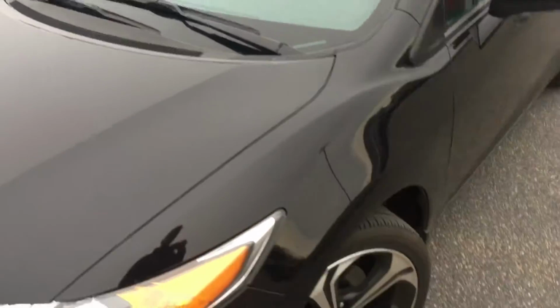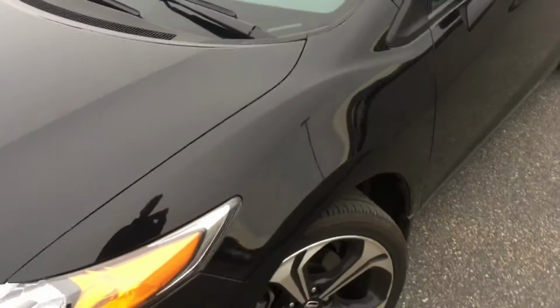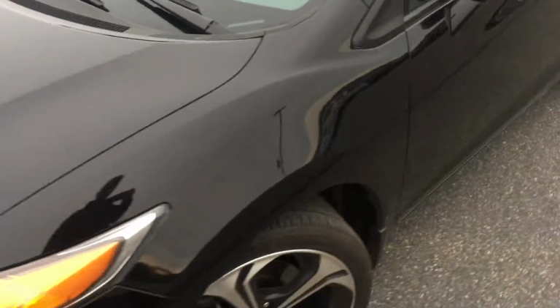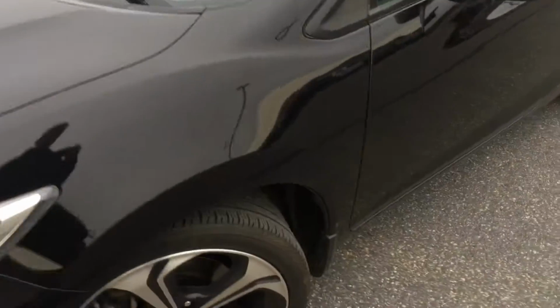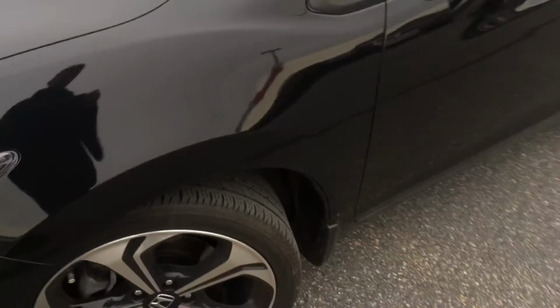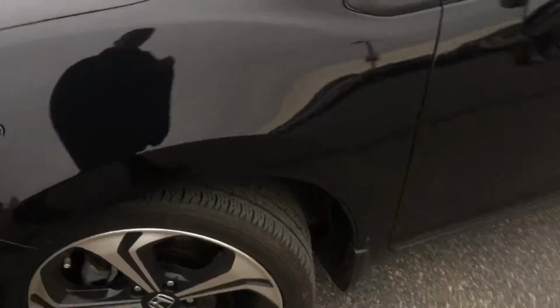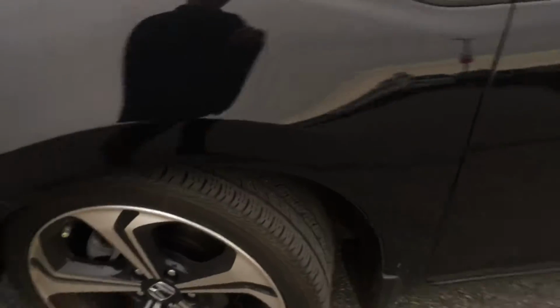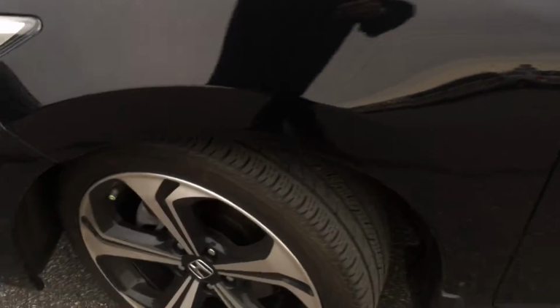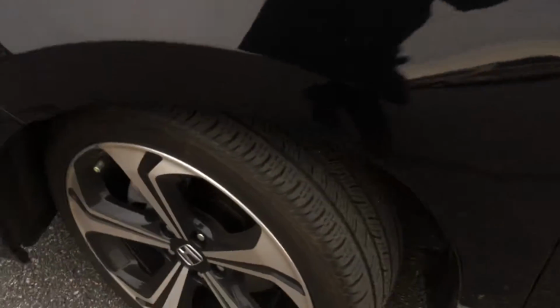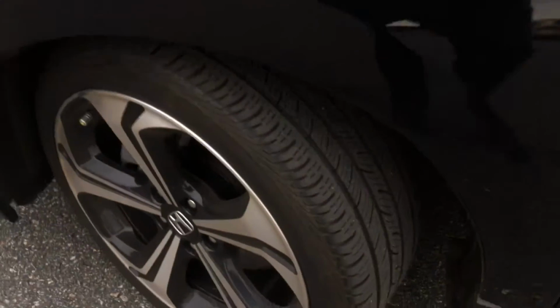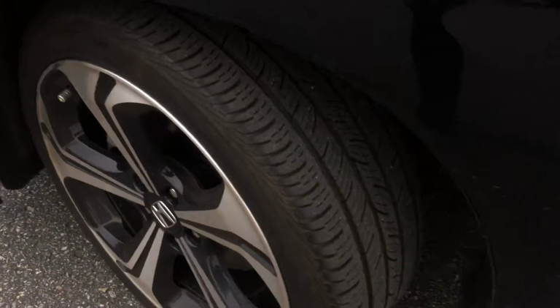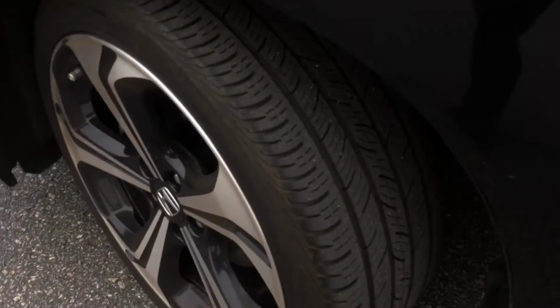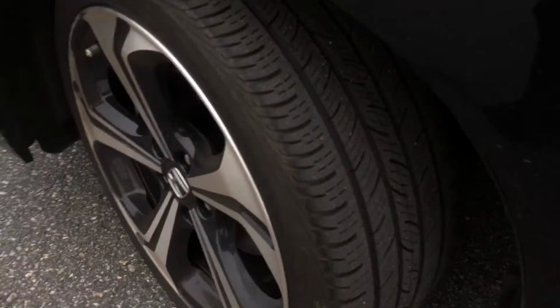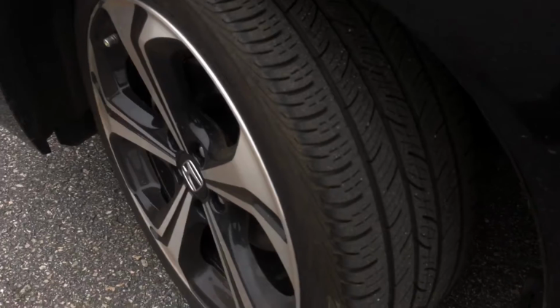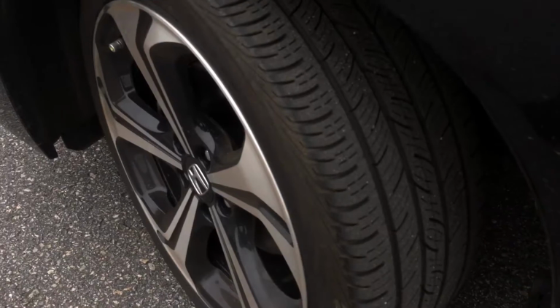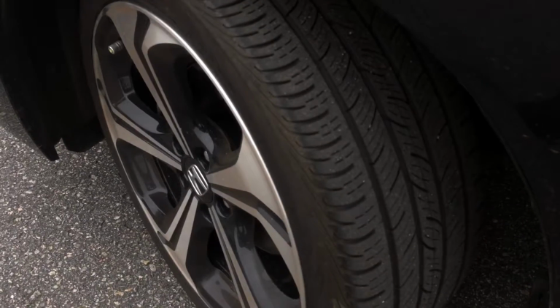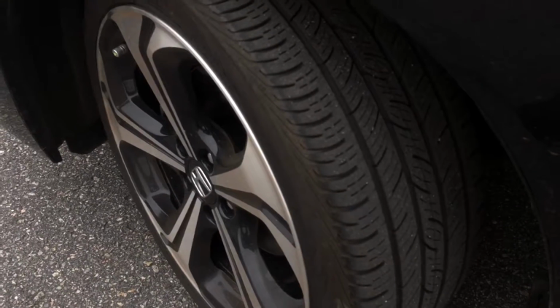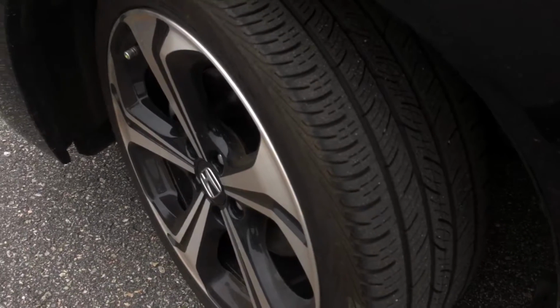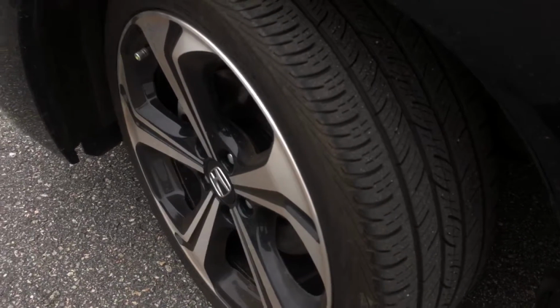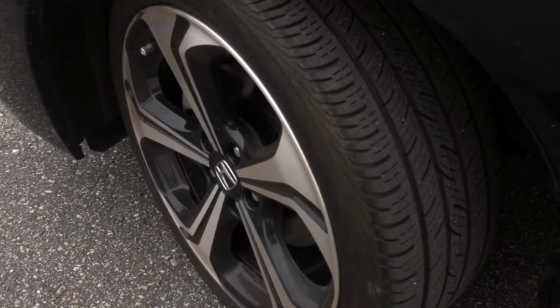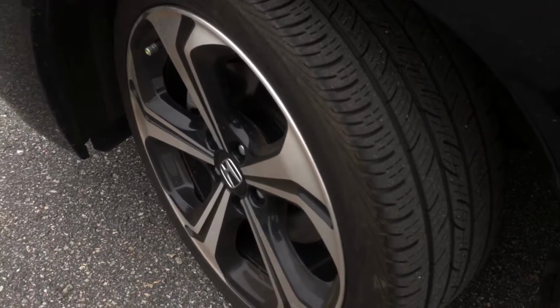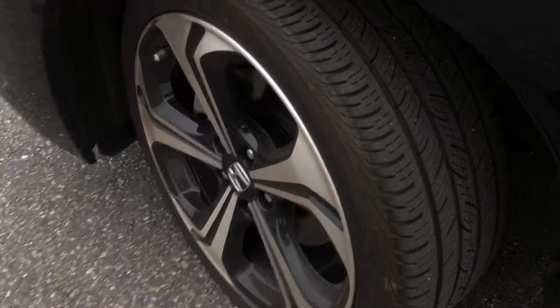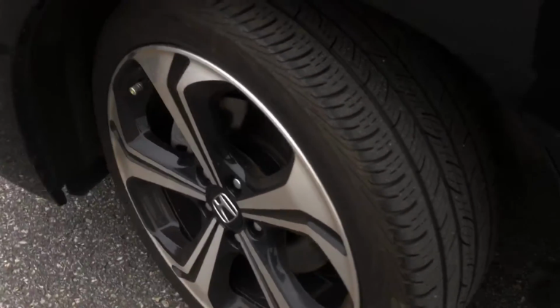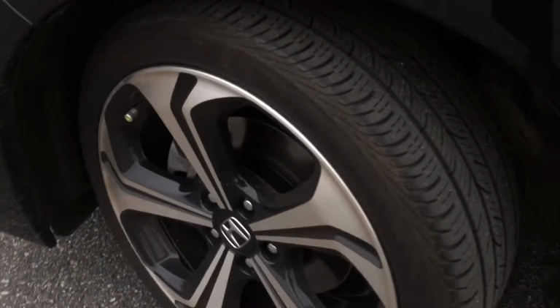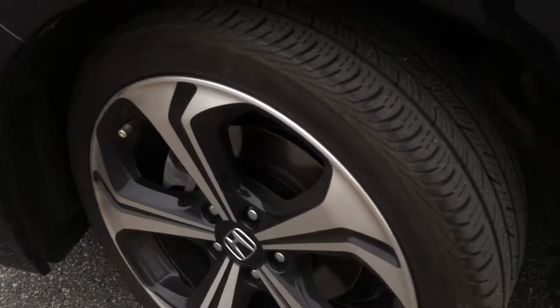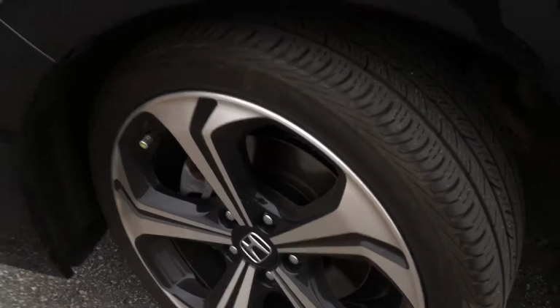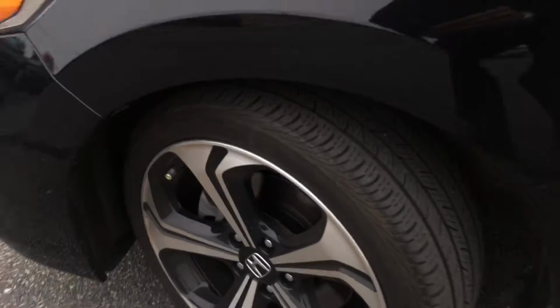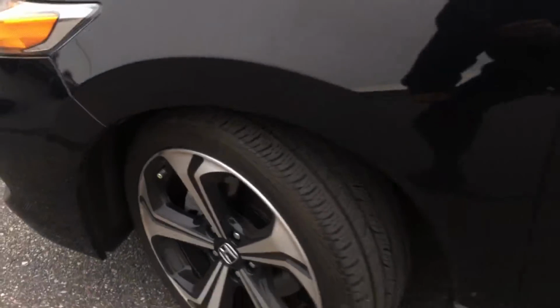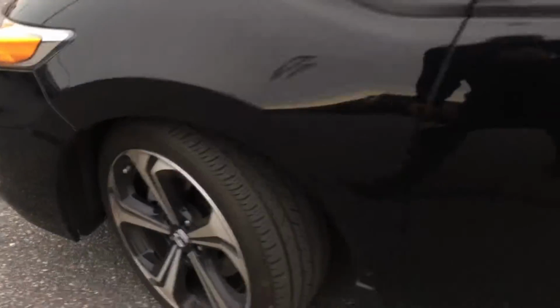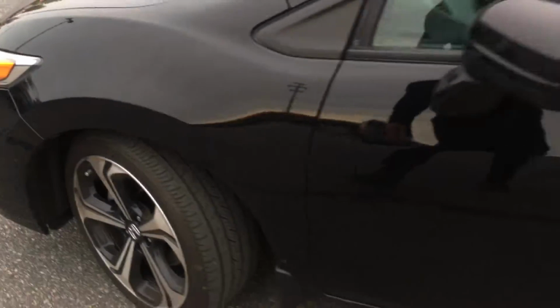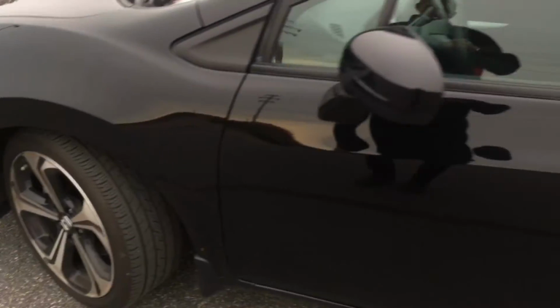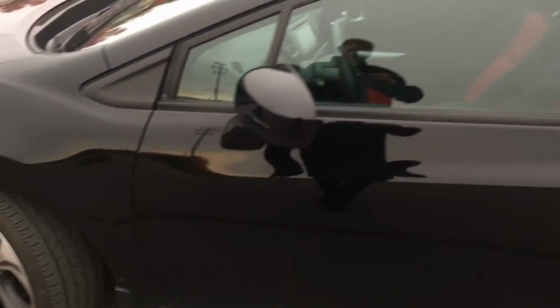Tires are in good shape. Brakes are really good as well. No issues mechanically with the car.